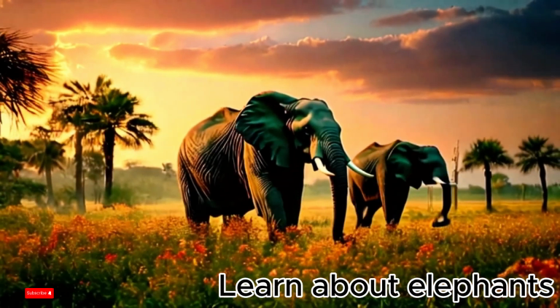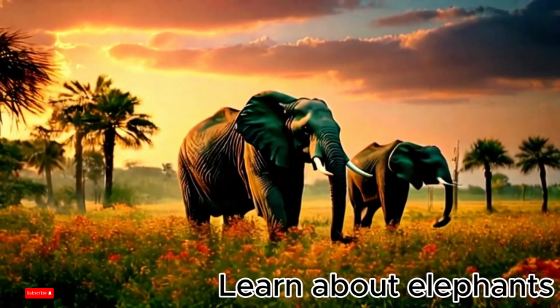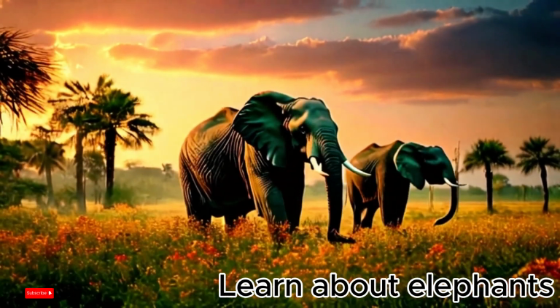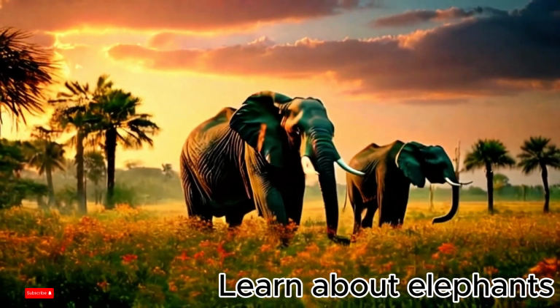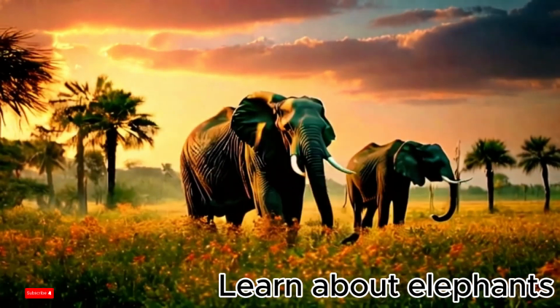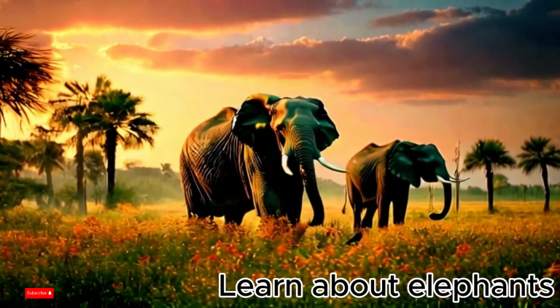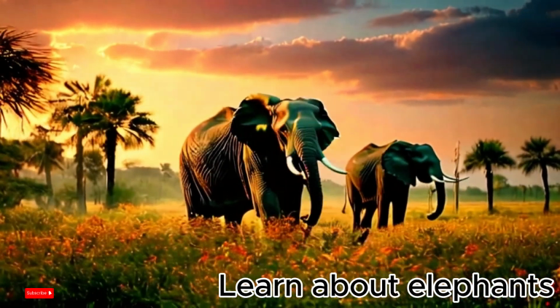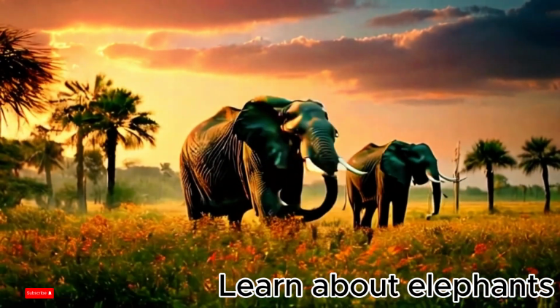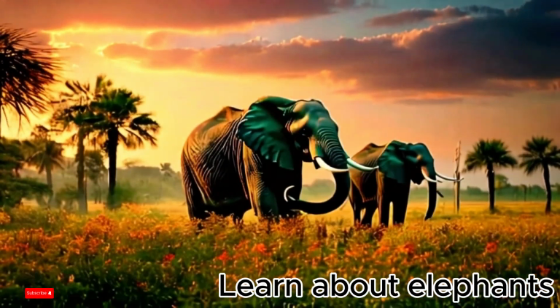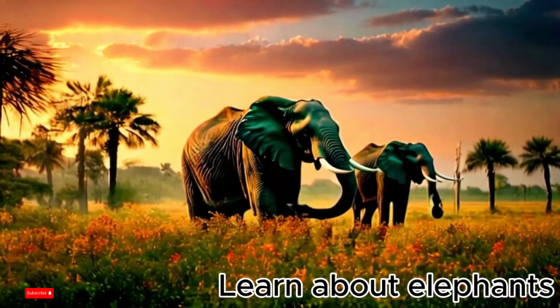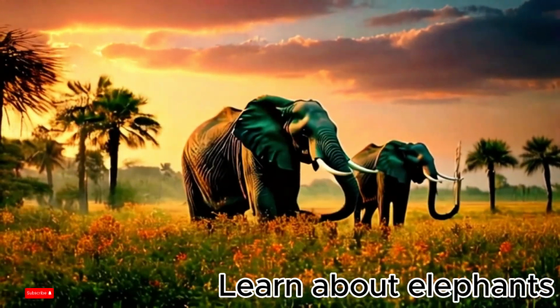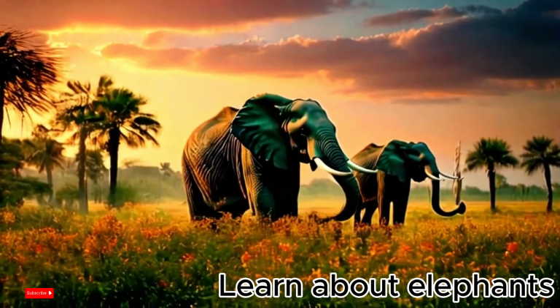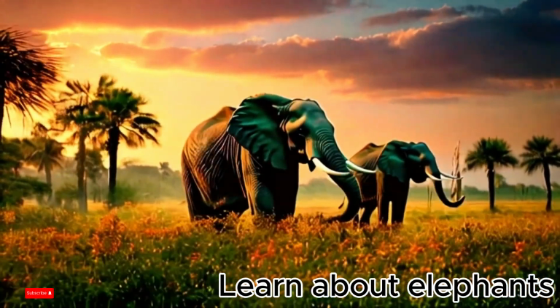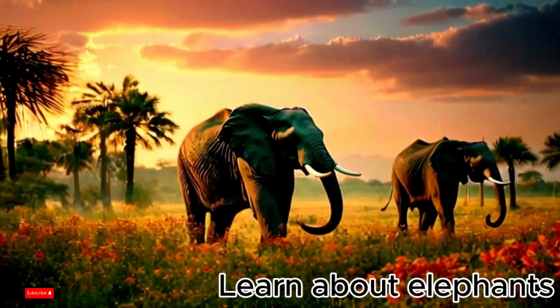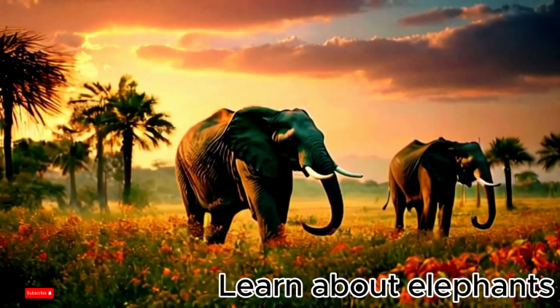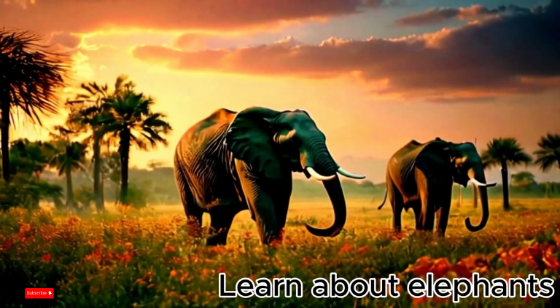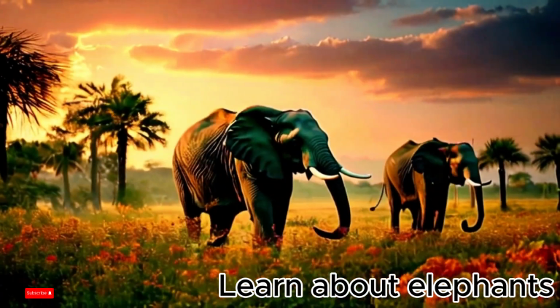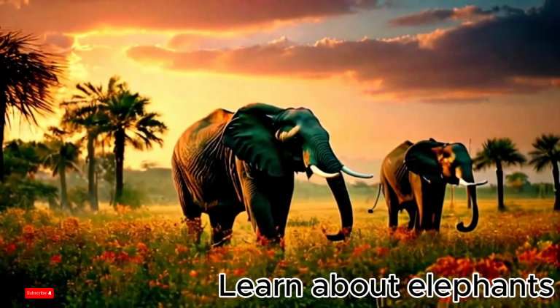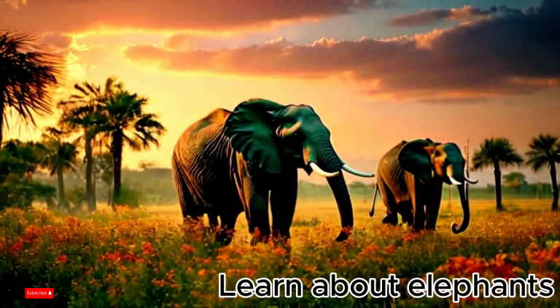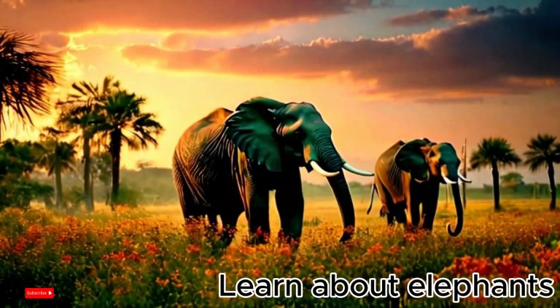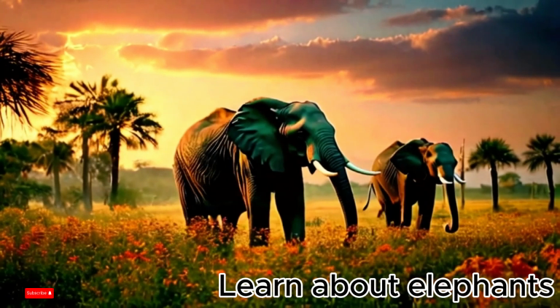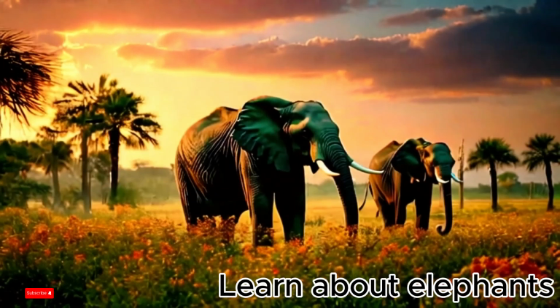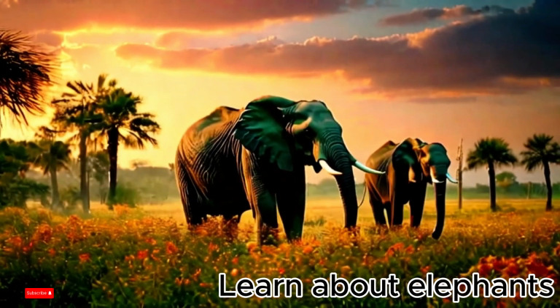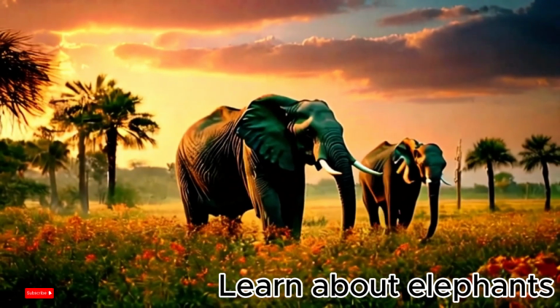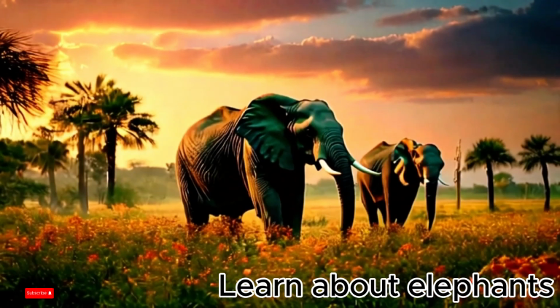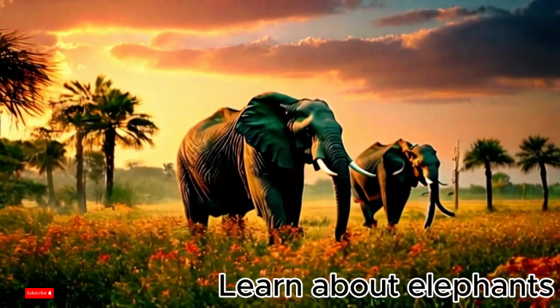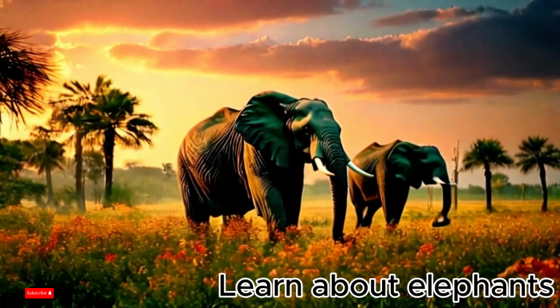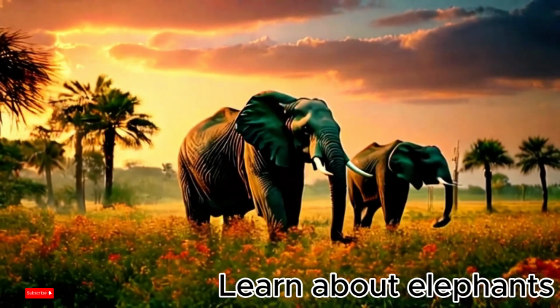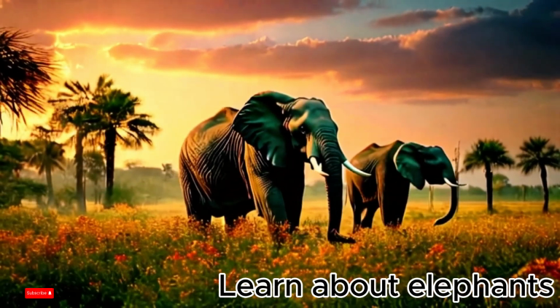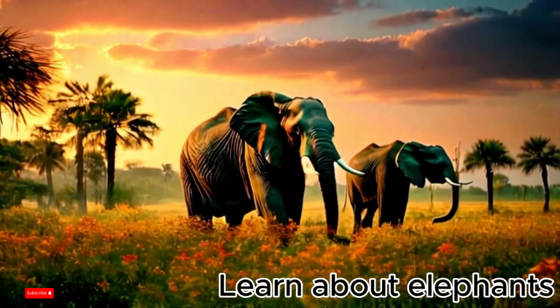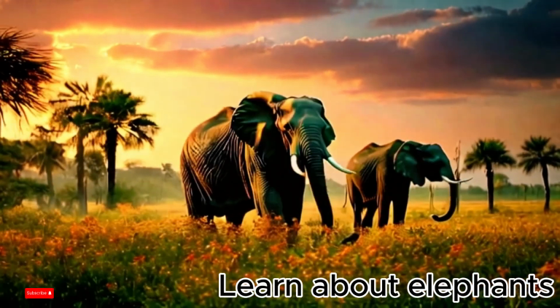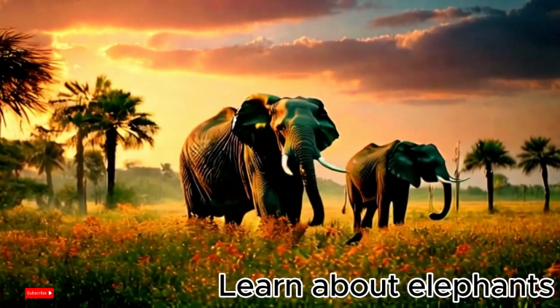Hello babies! Today we will learn about a giant and very gentle animal: the elephant.